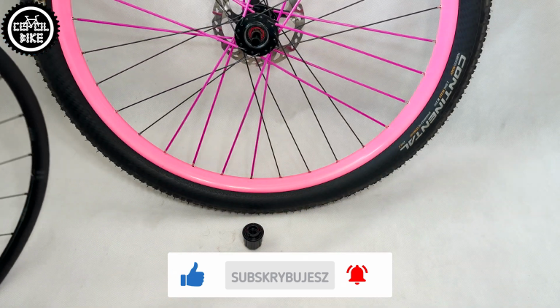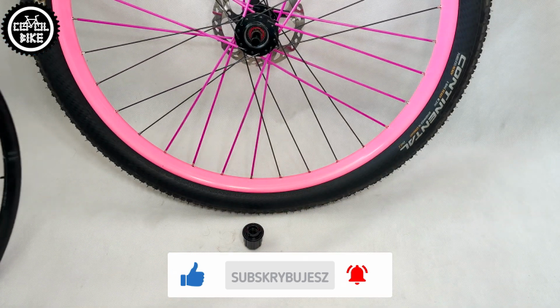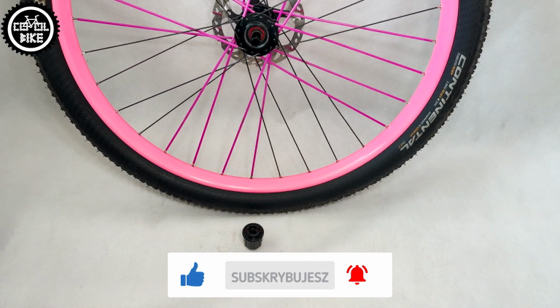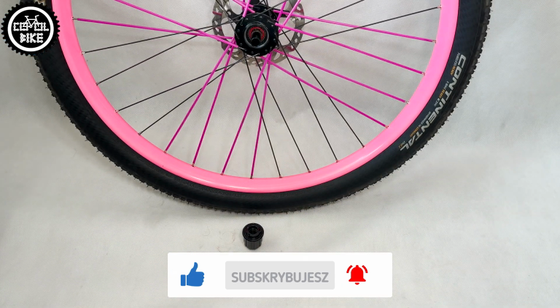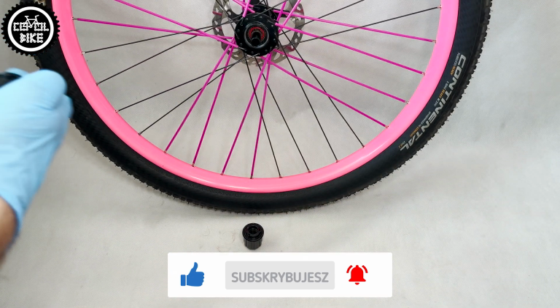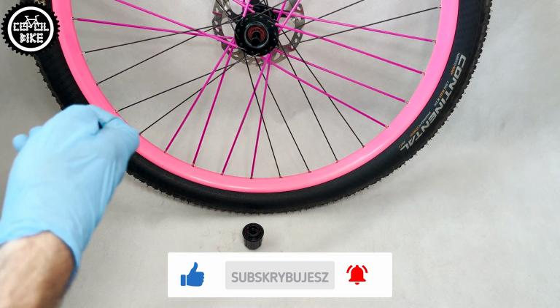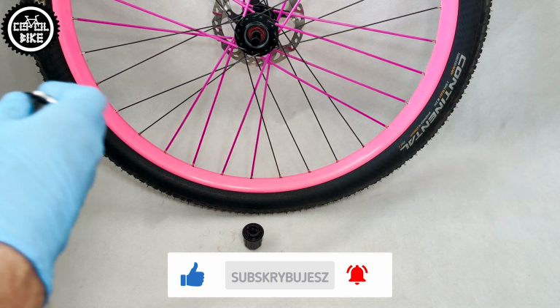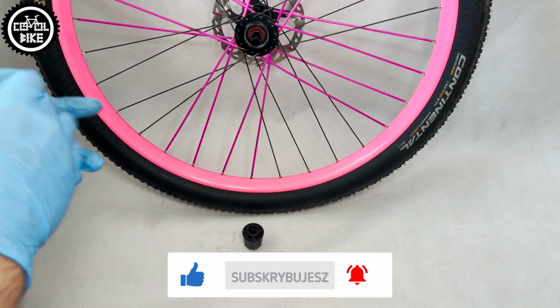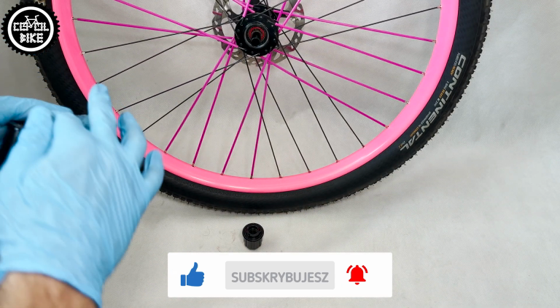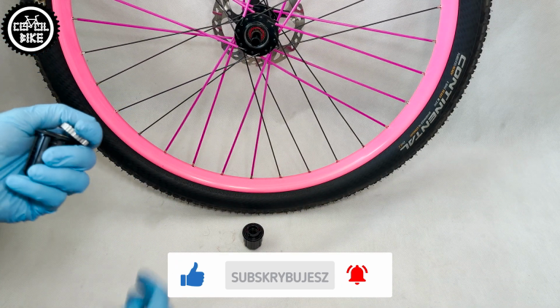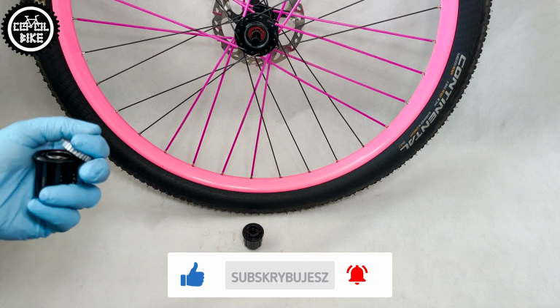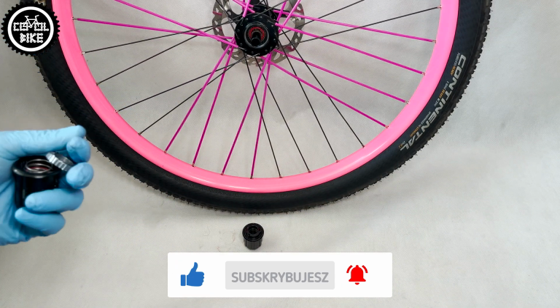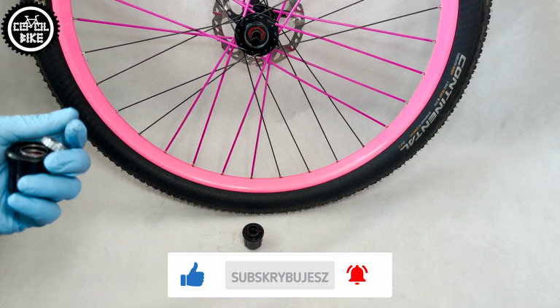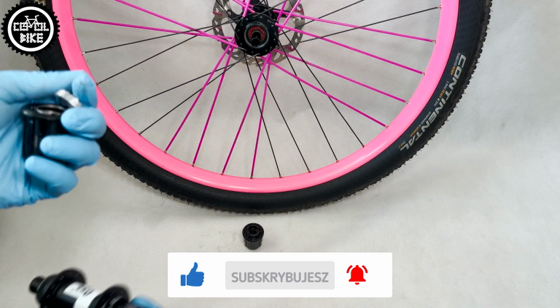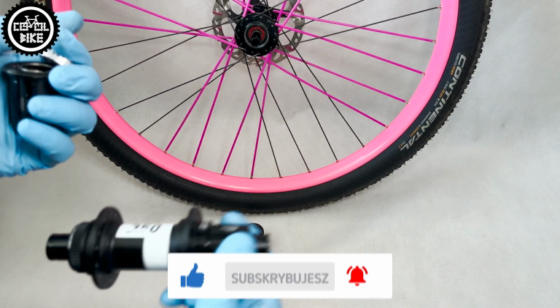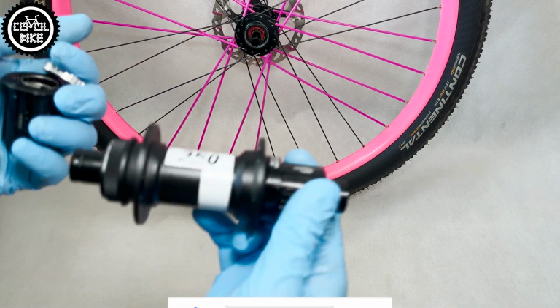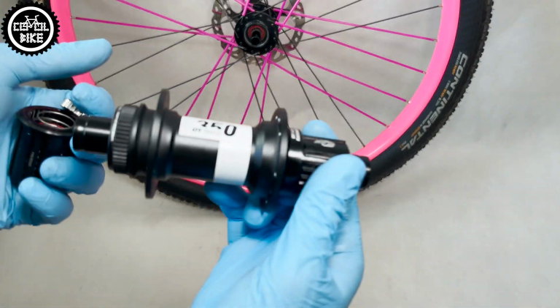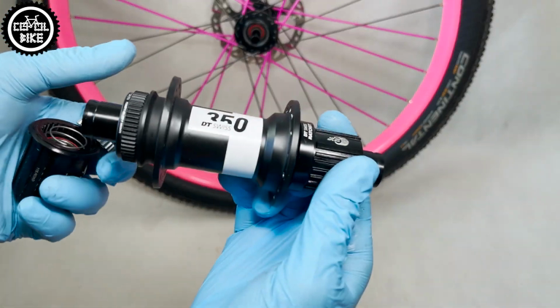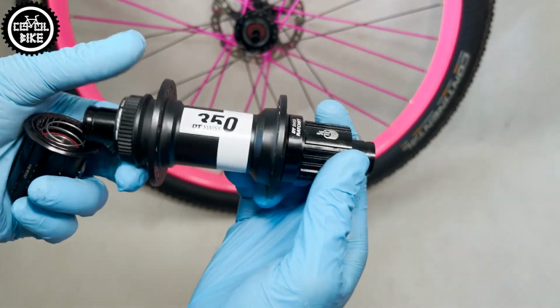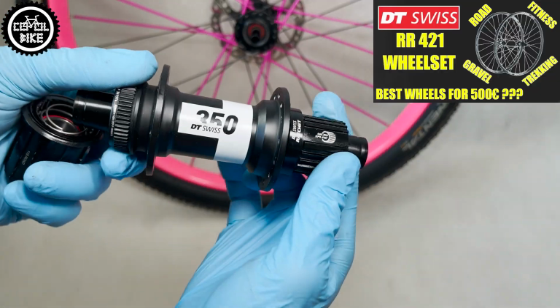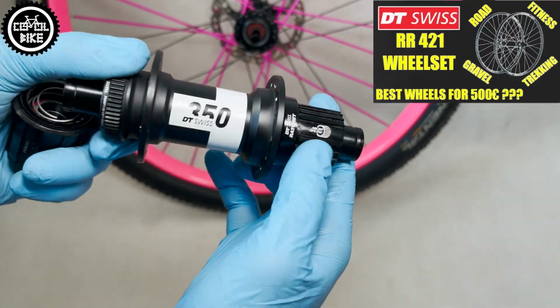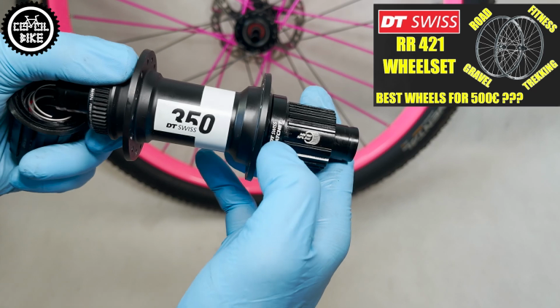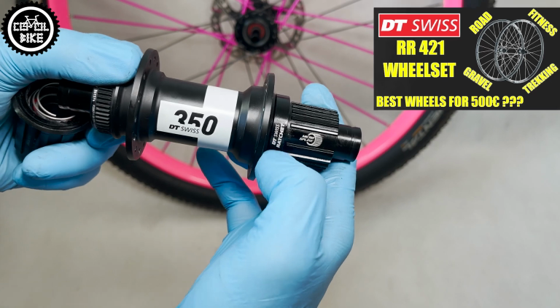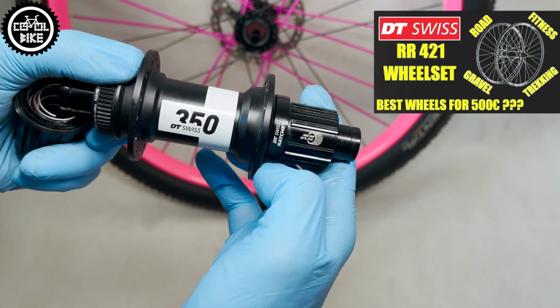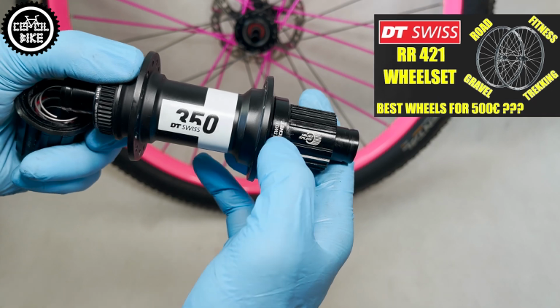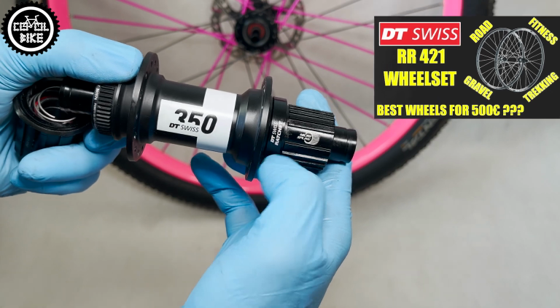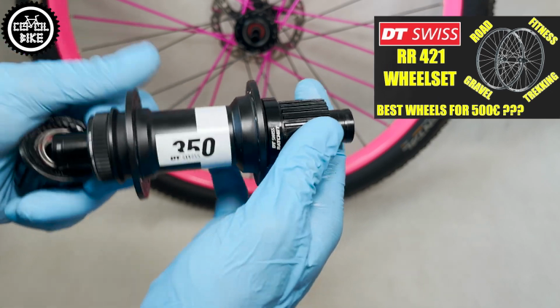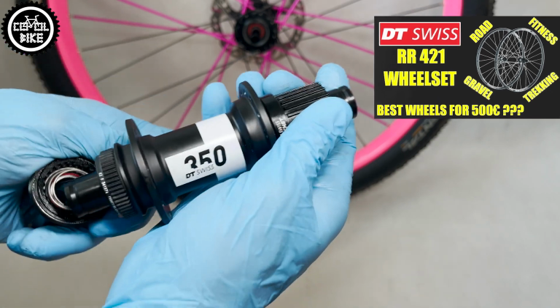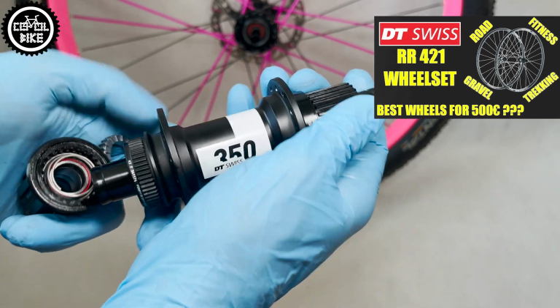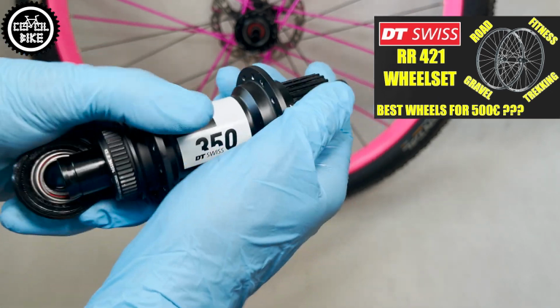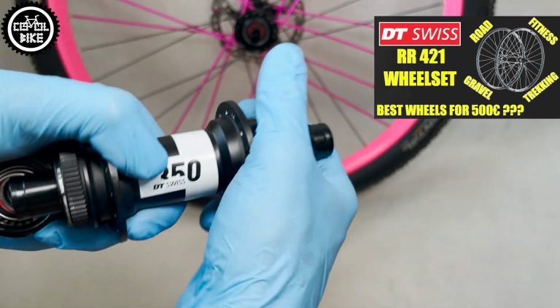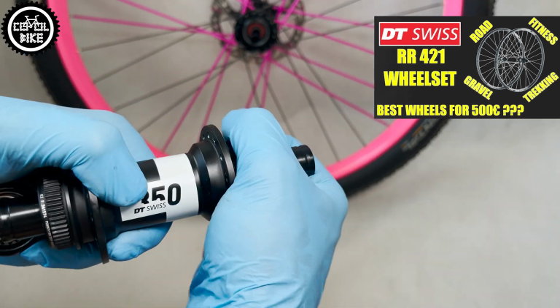As a result, the only compatible parts are the ratchet rings, their springs, and adapters.